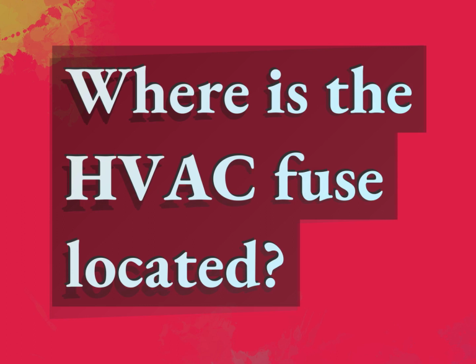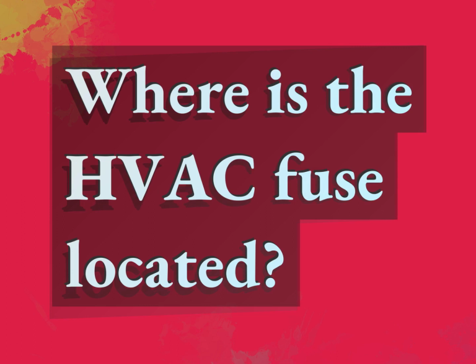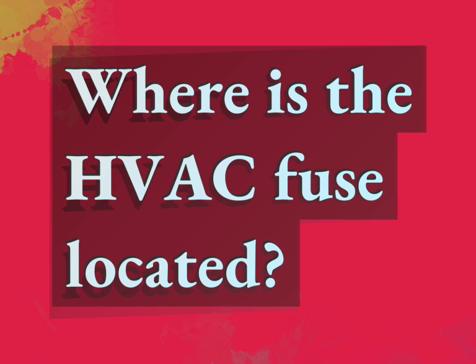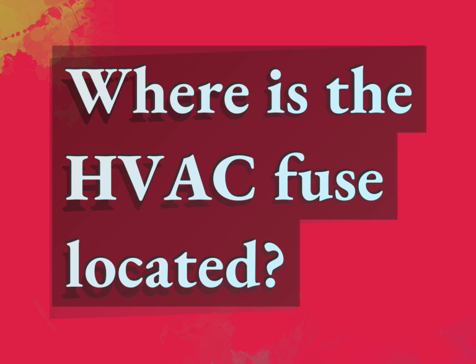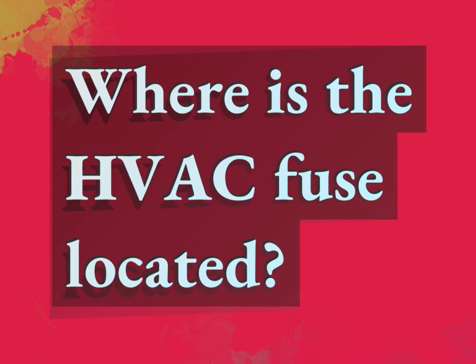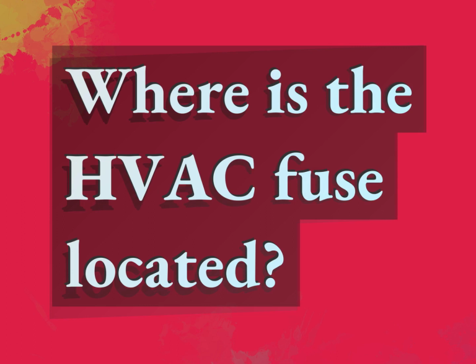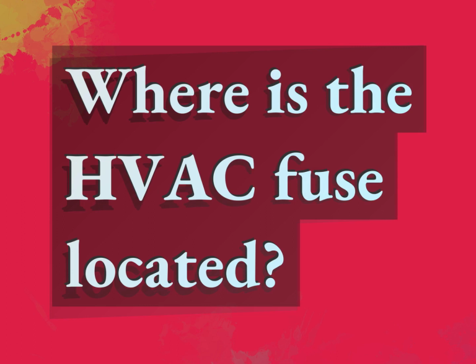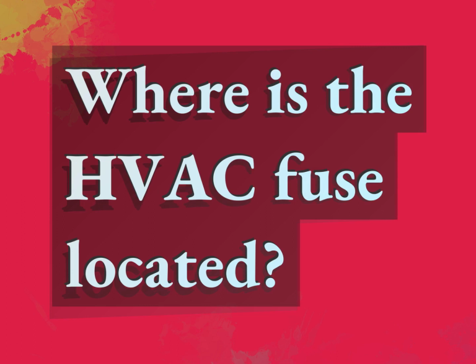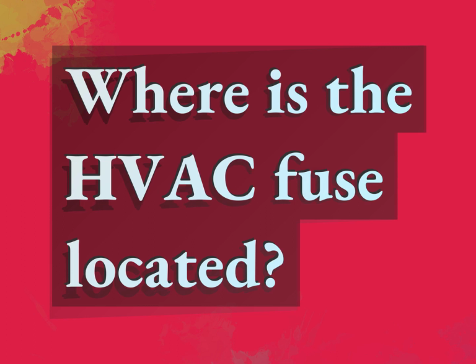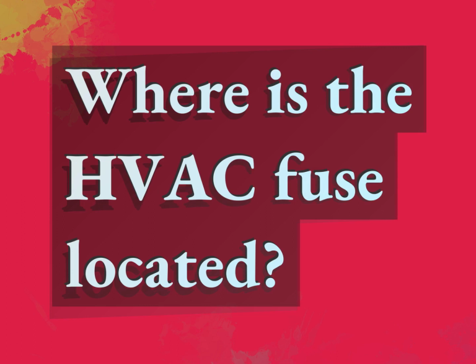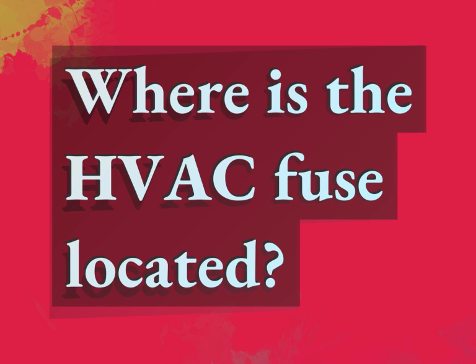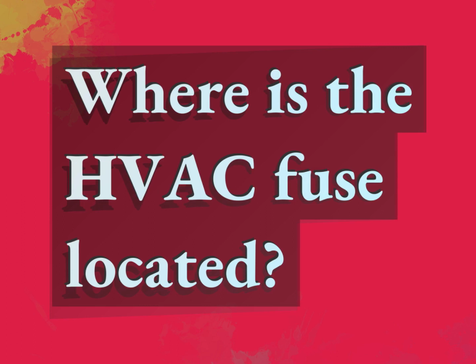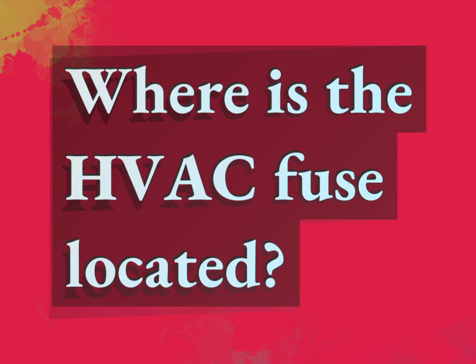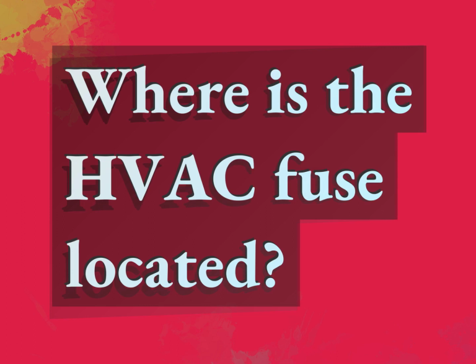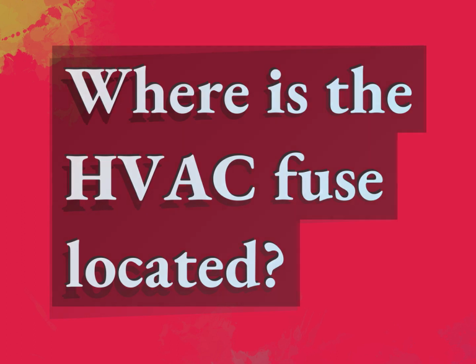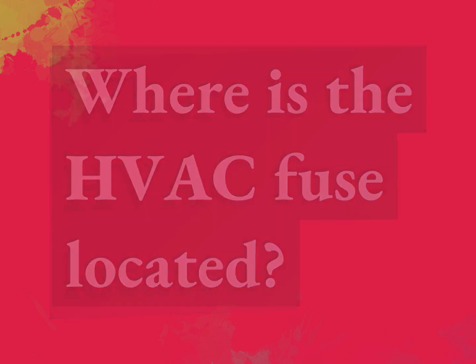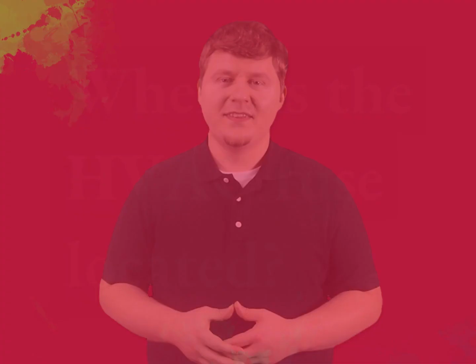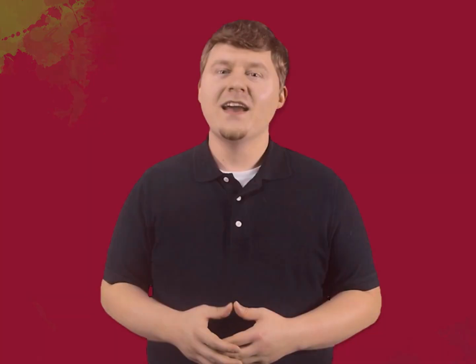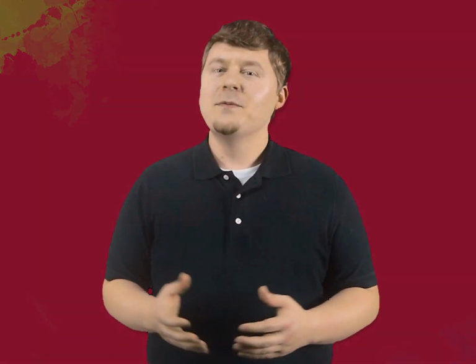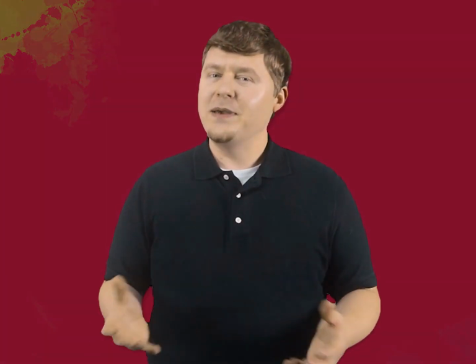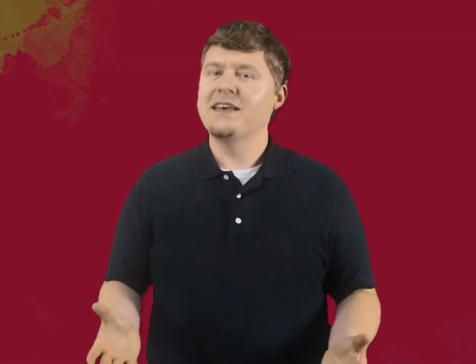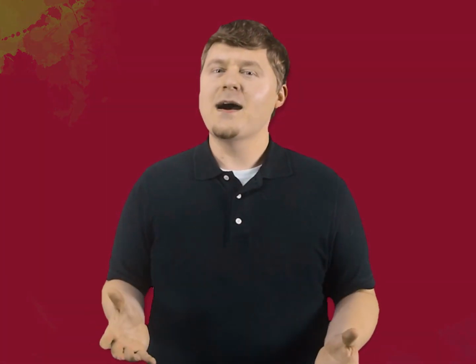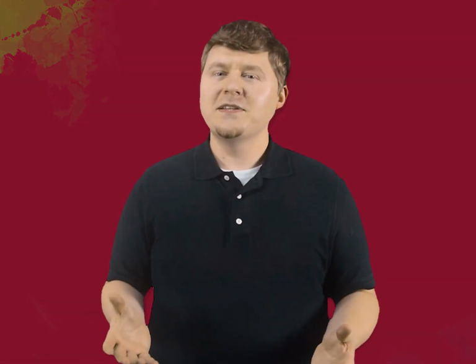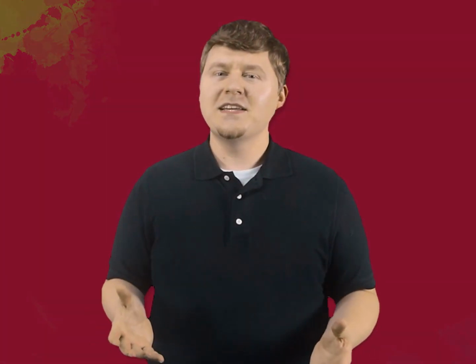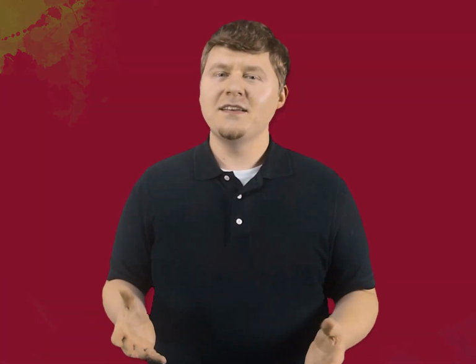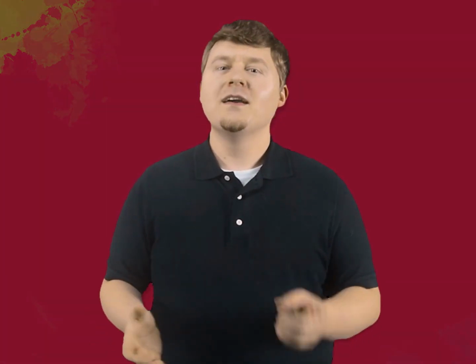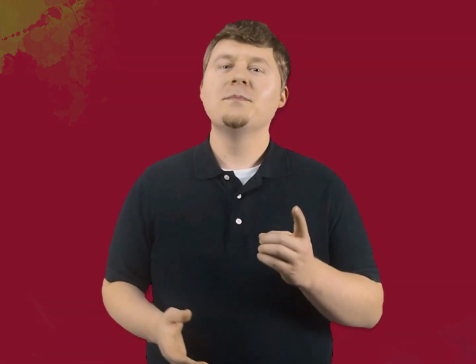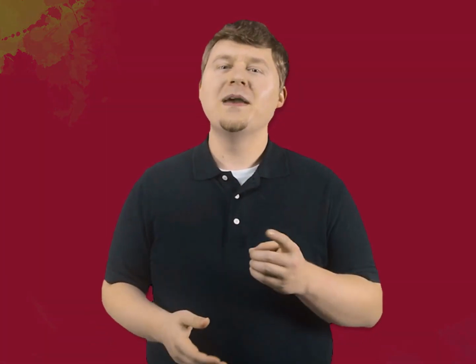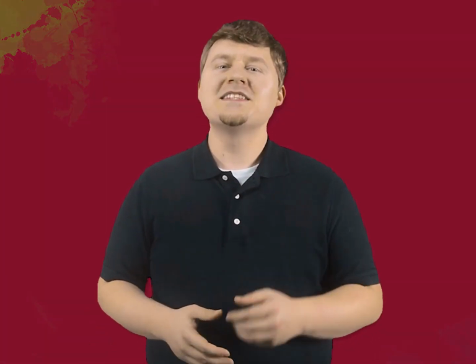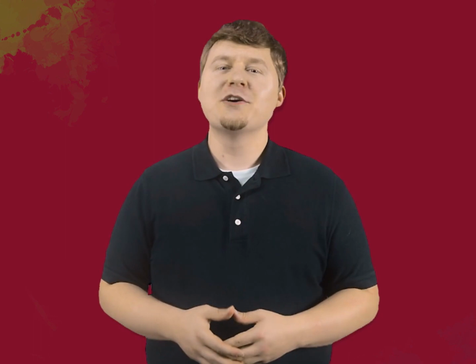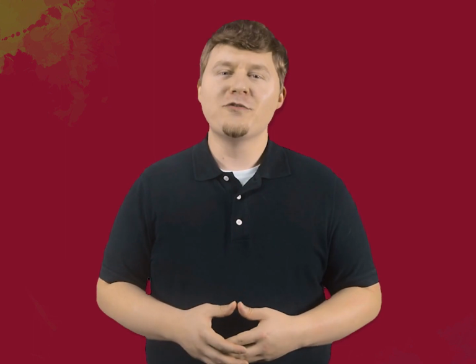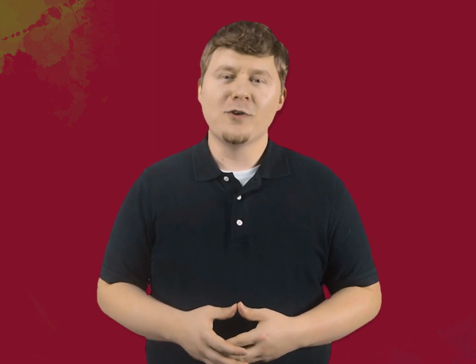Where is the HVAC fuse located? Be competent, be skillful.